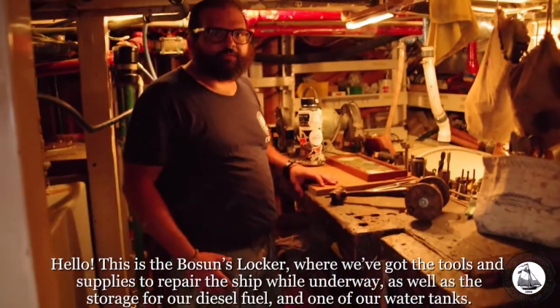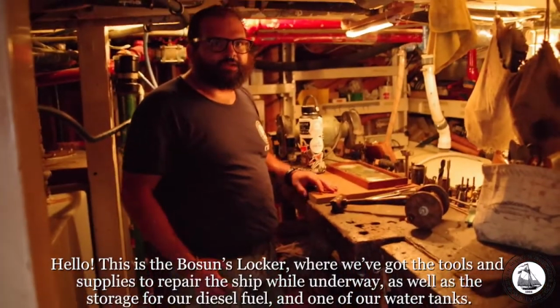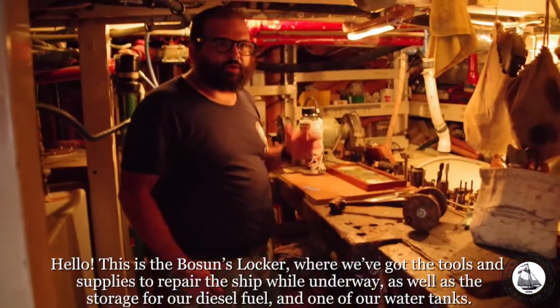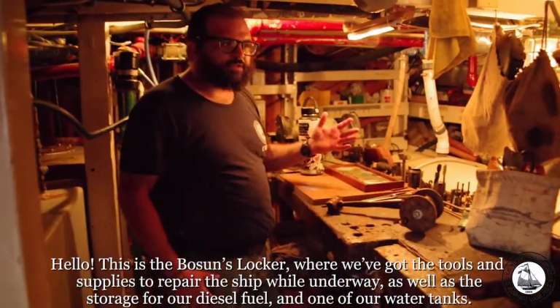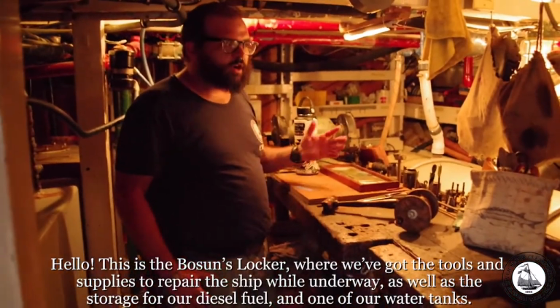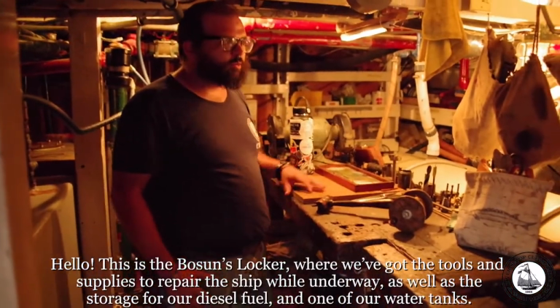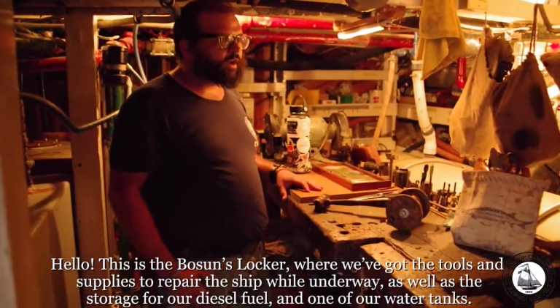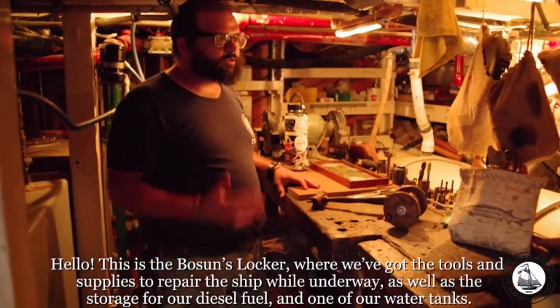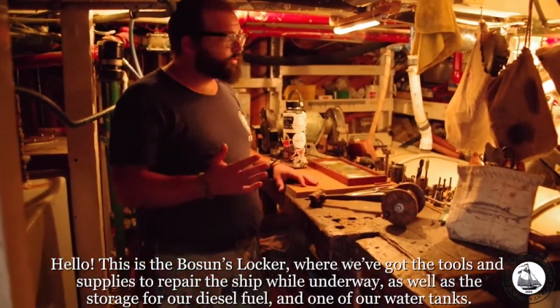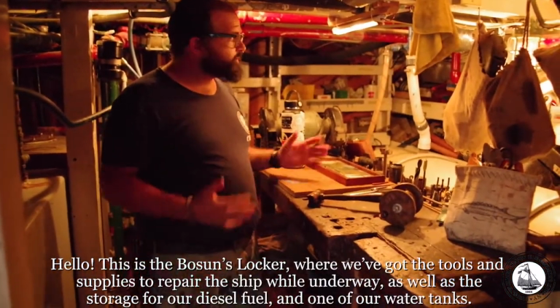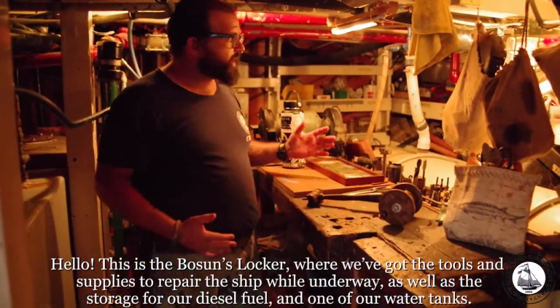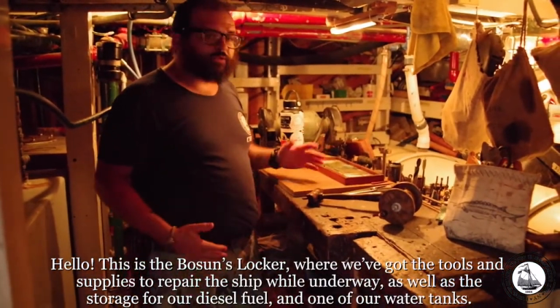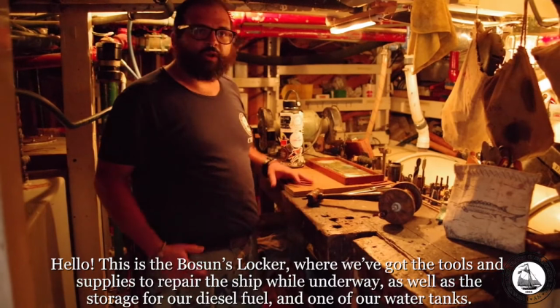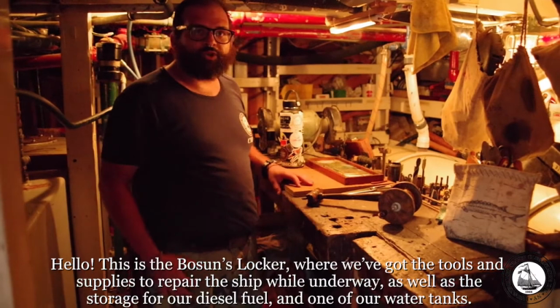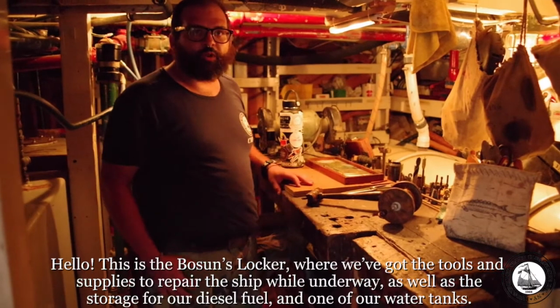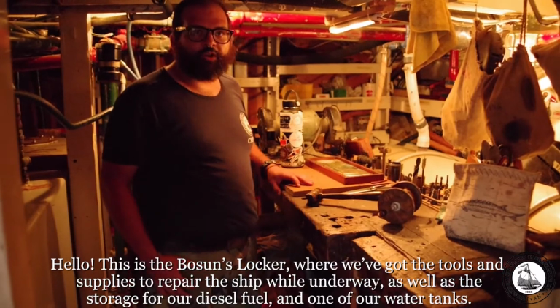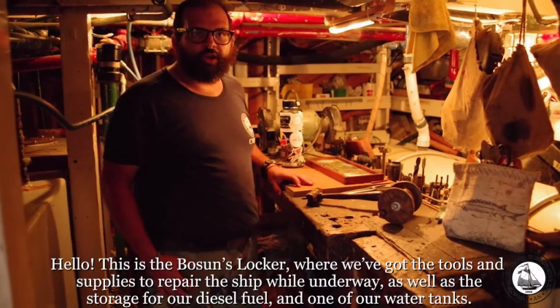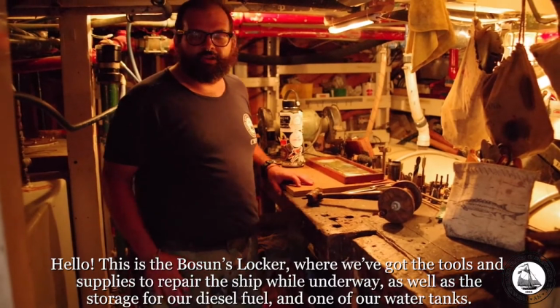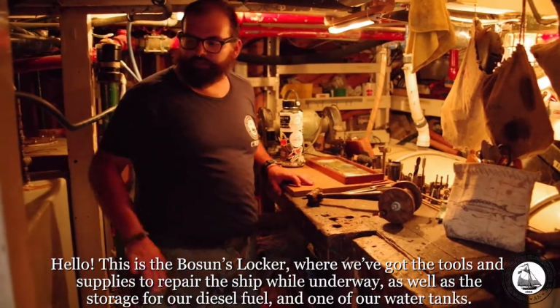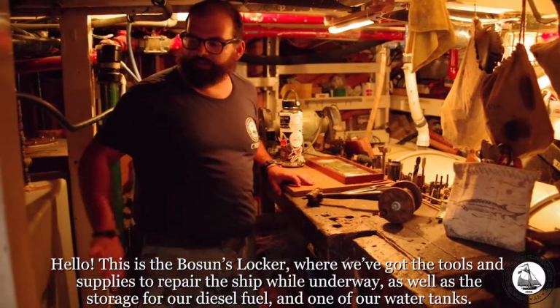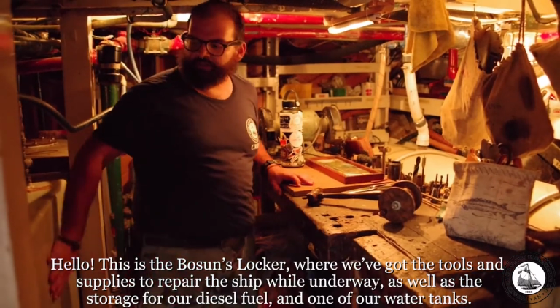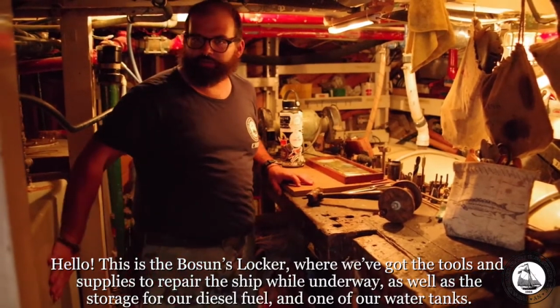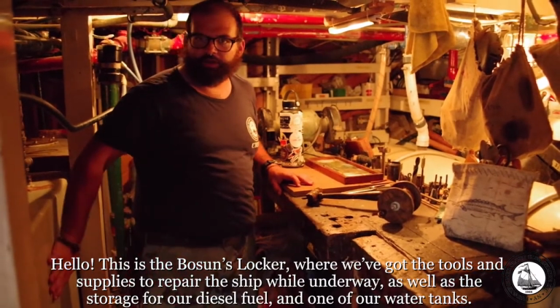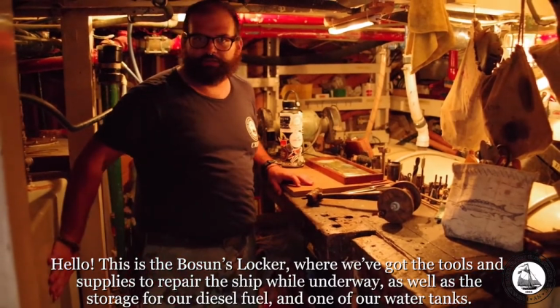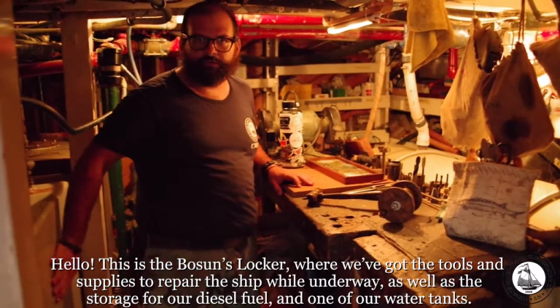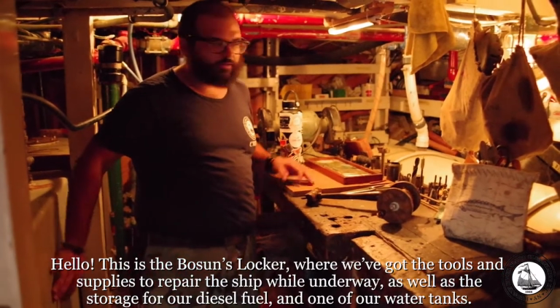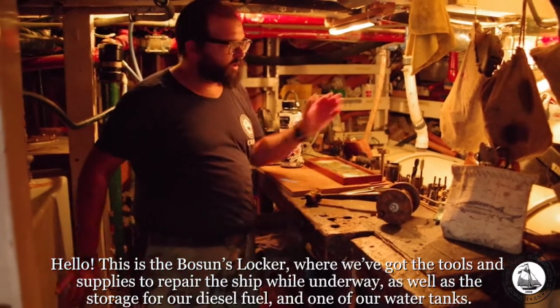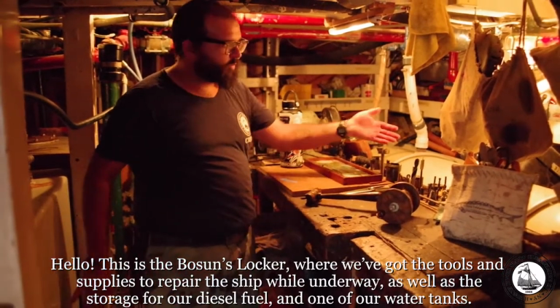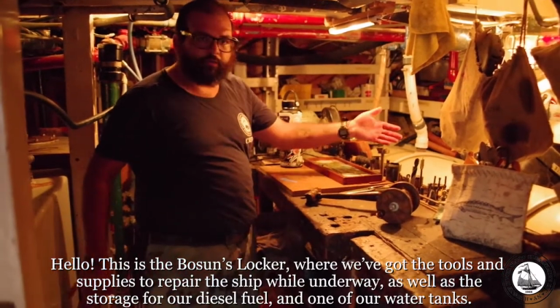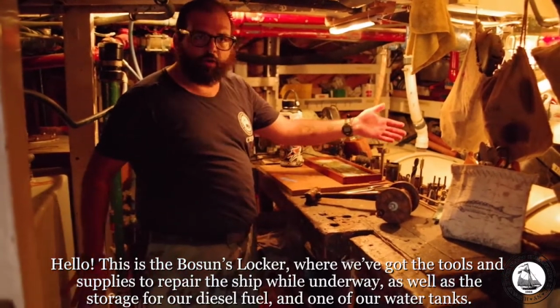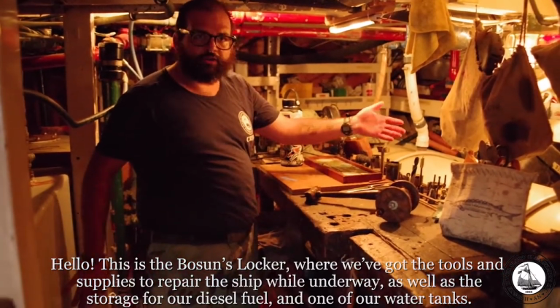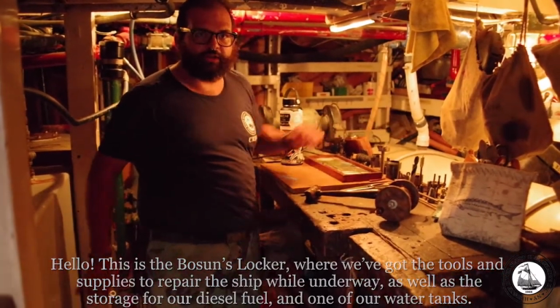This is the bosun's locker where we've got the tools and supplies to repair the ship while underway, as well as the storage for our diesel fuel and one of our water tanks.